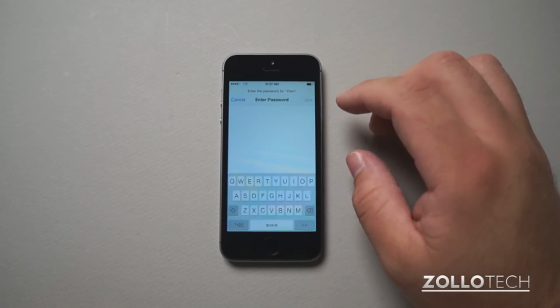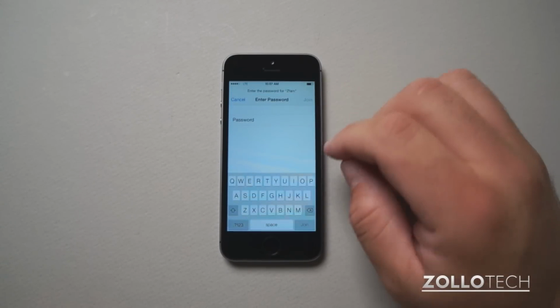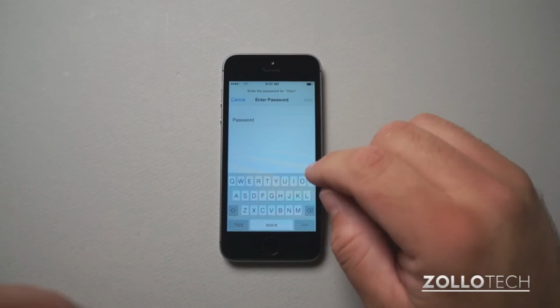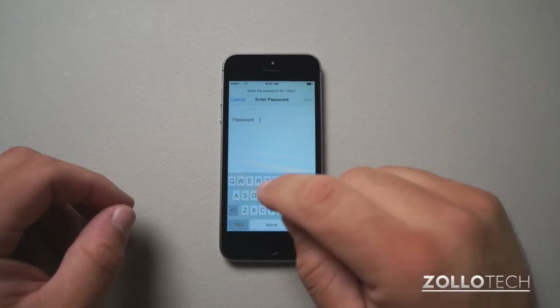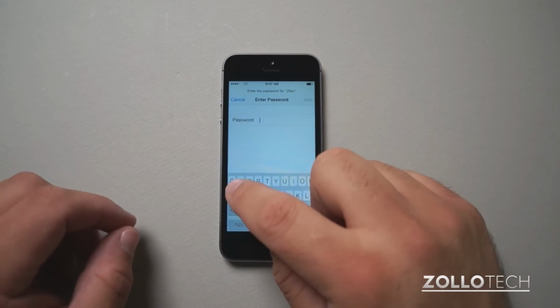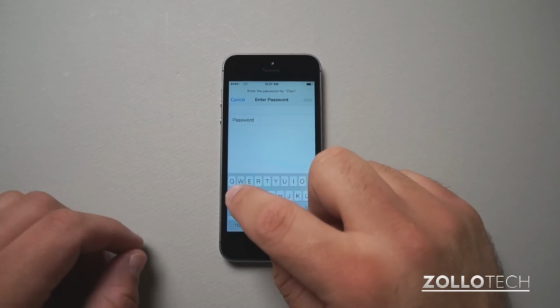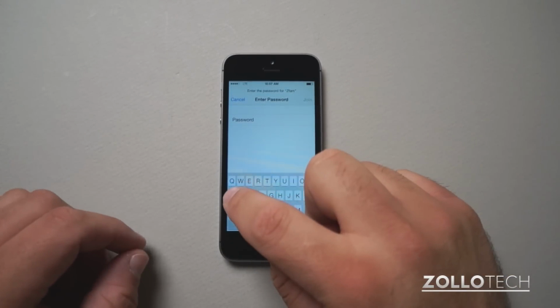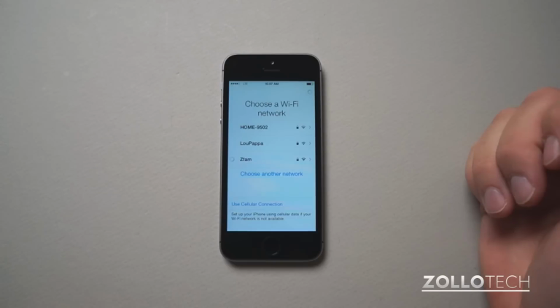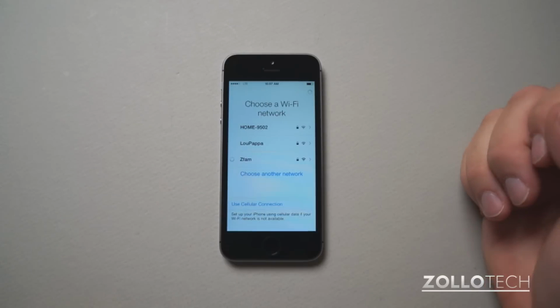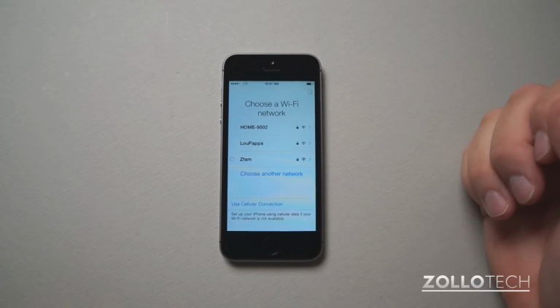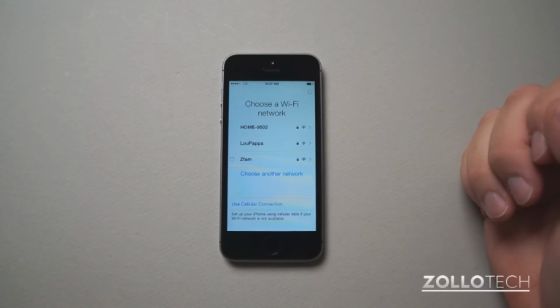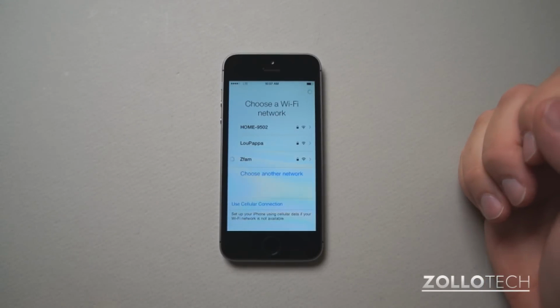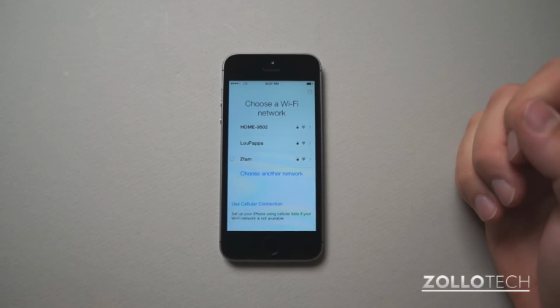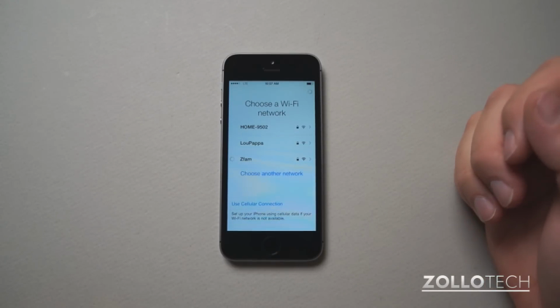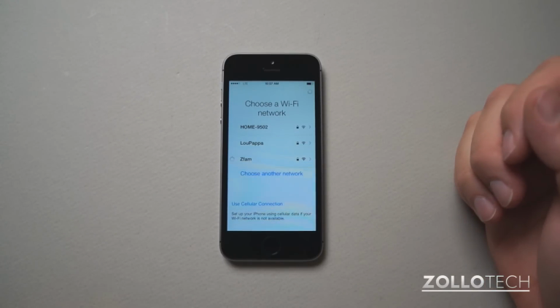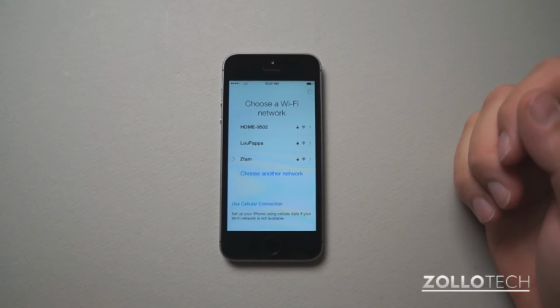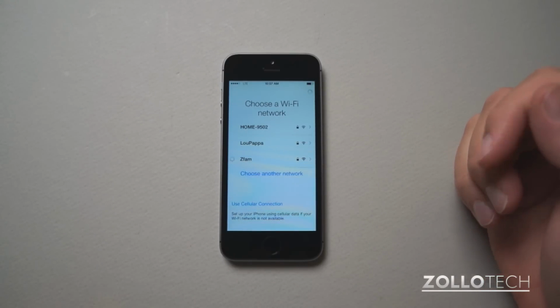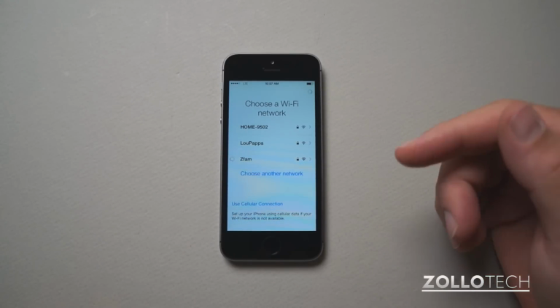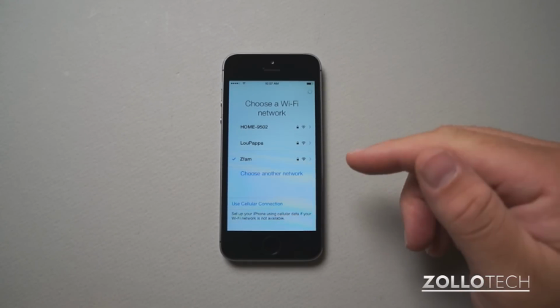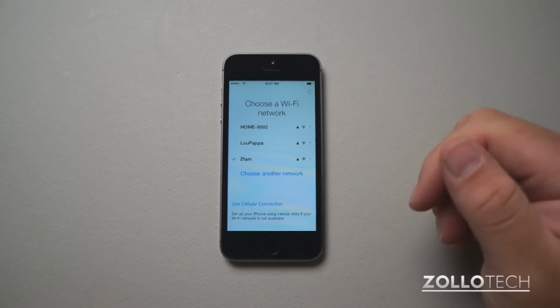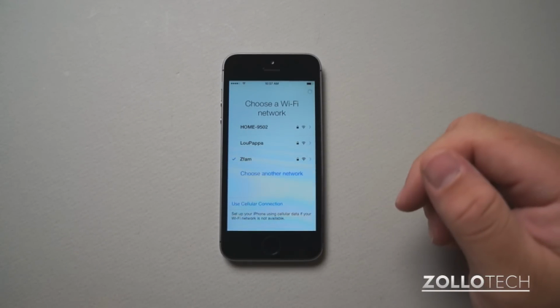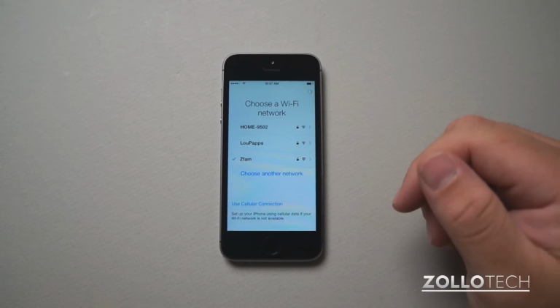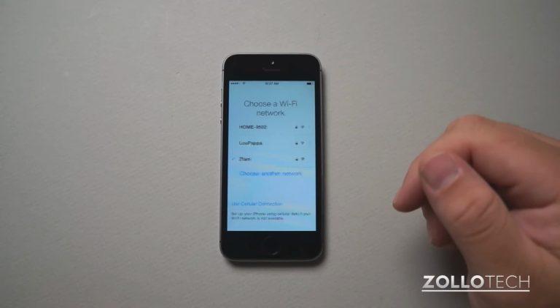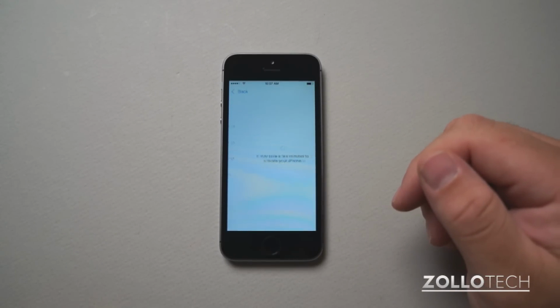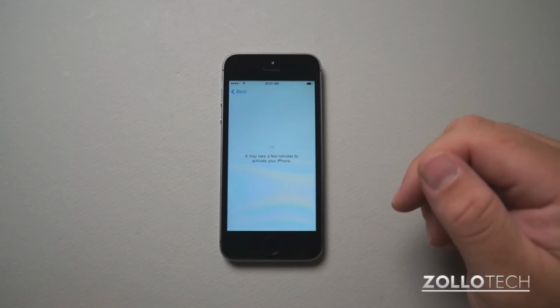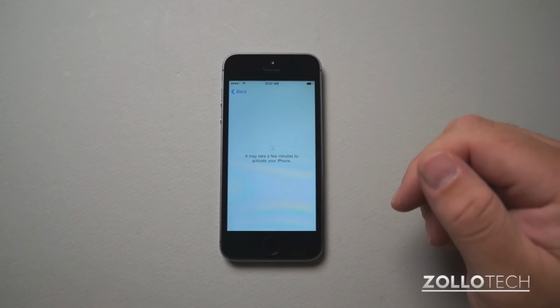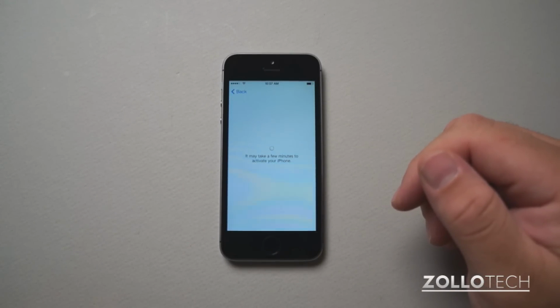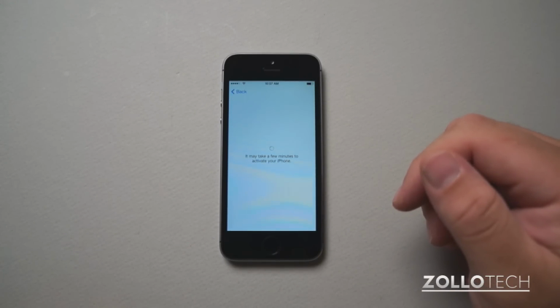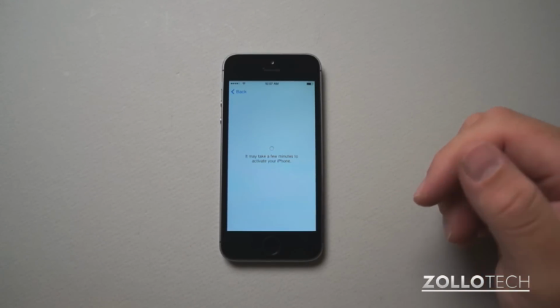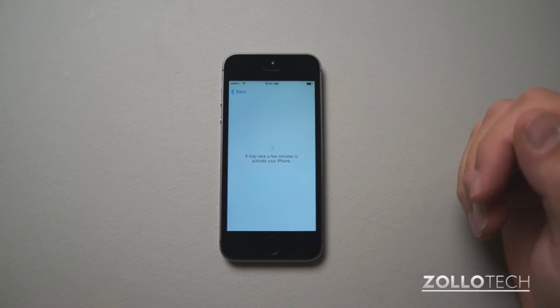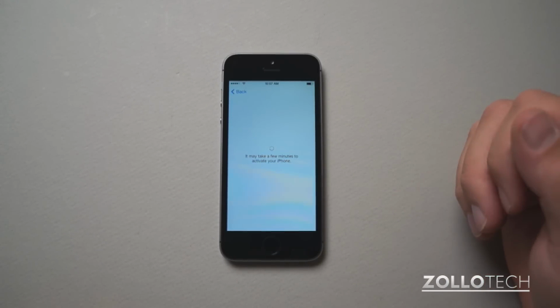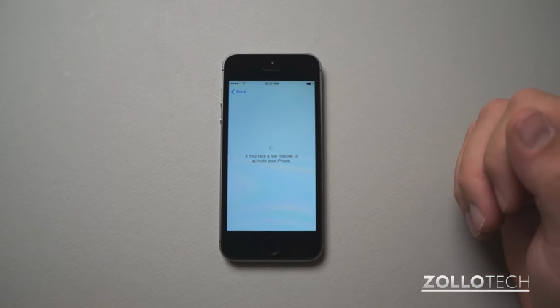I'll put in my password, I entered my password and hit join. We'll wait for it to join, and then it has to activate.